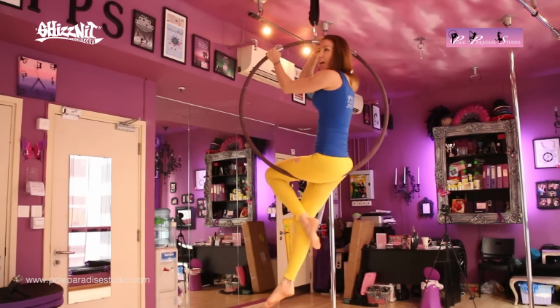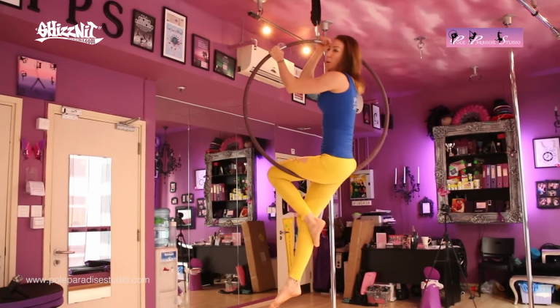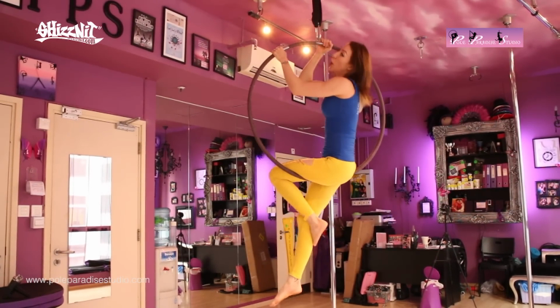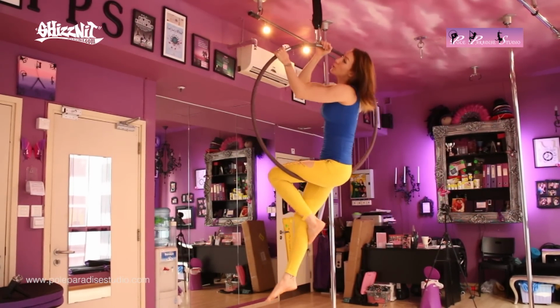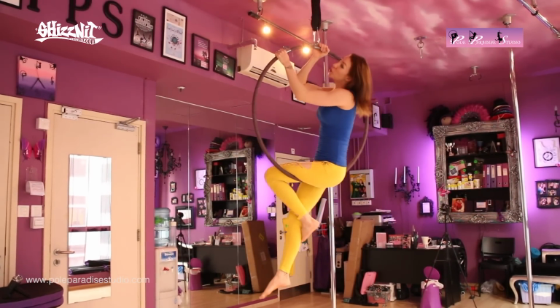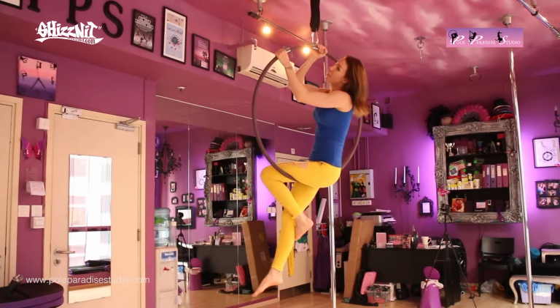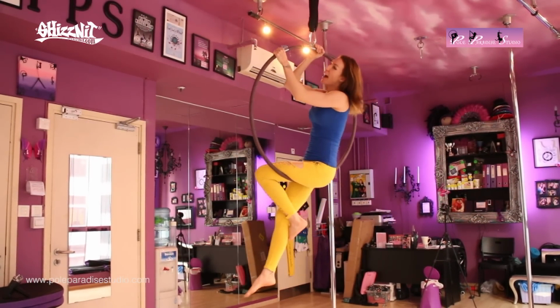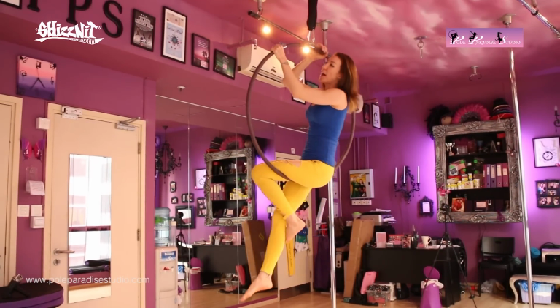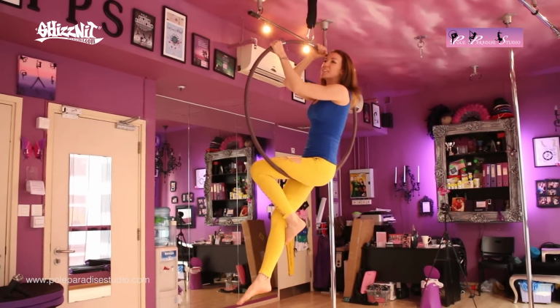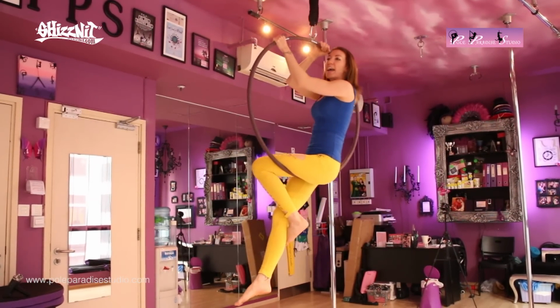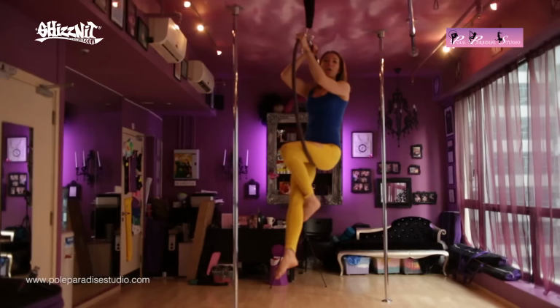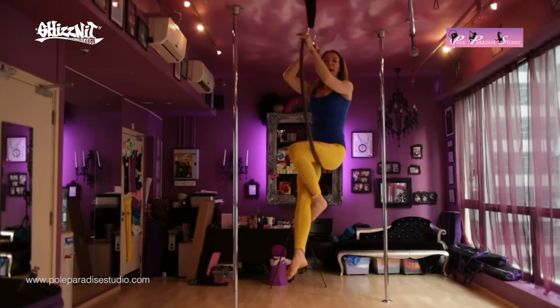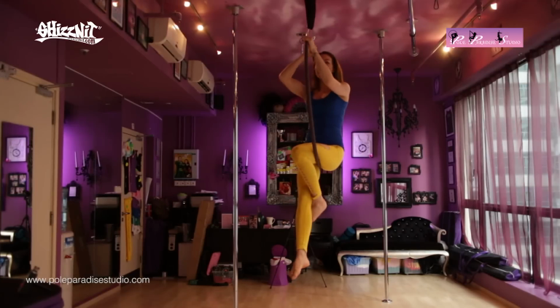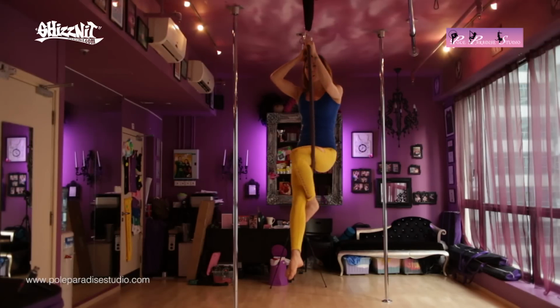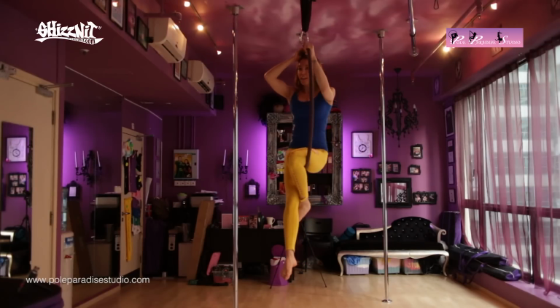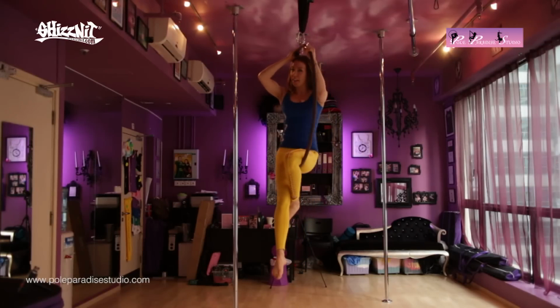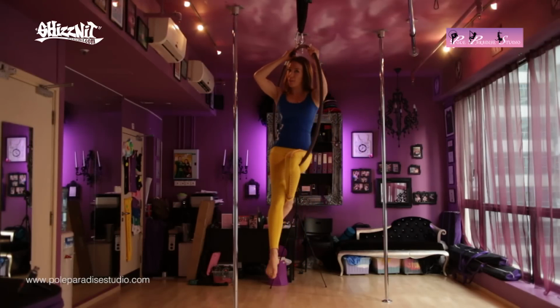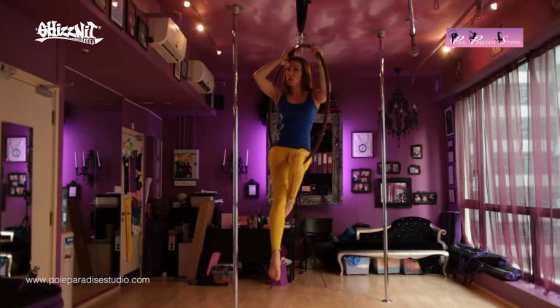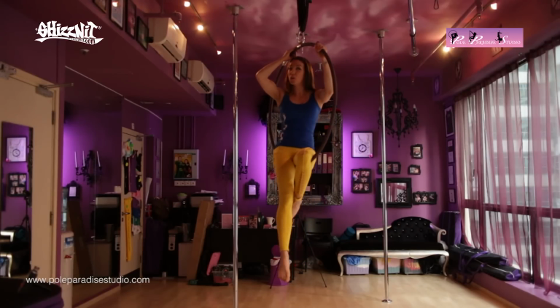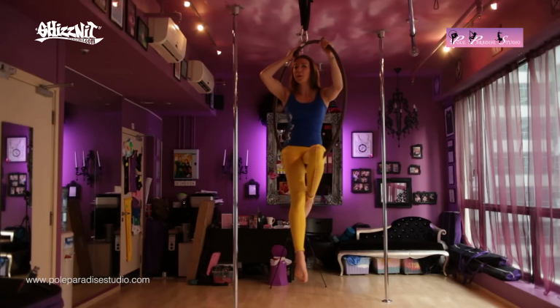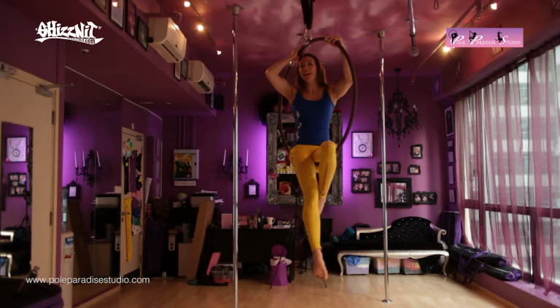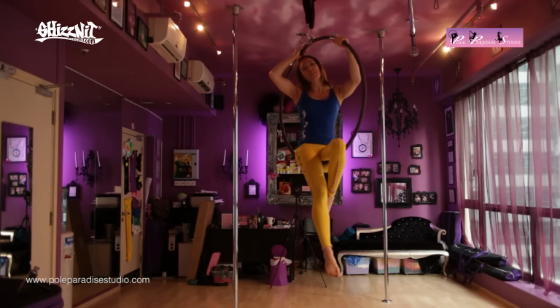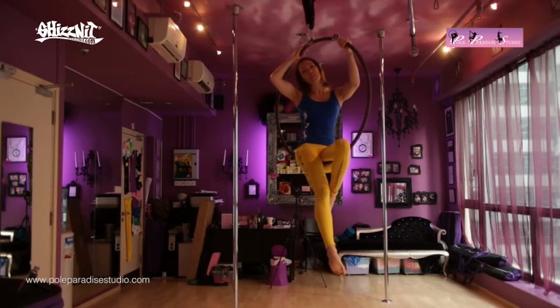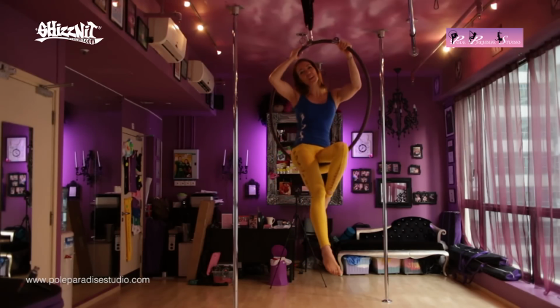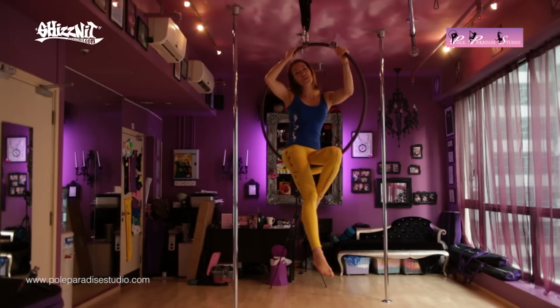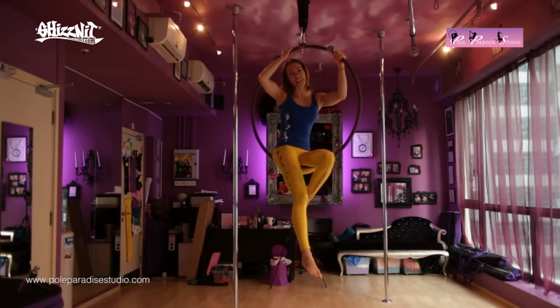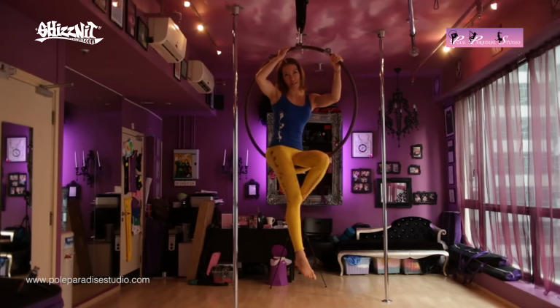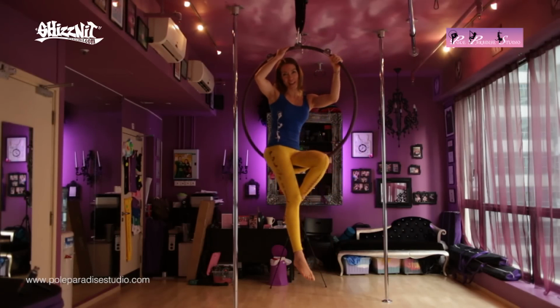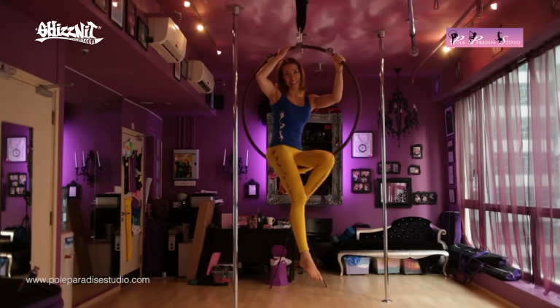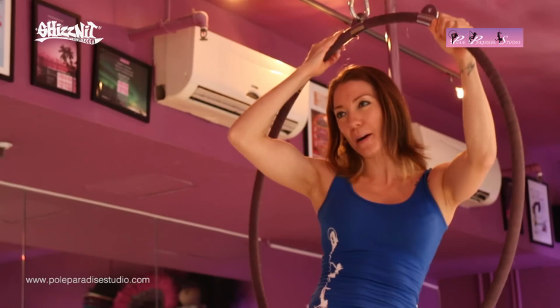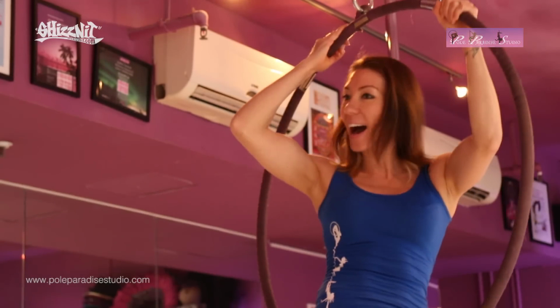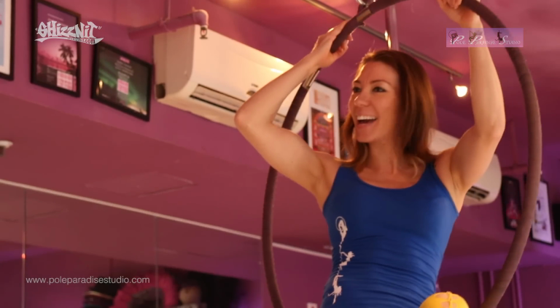So we hope you enjoyed that. That is the arabesque in aerial hoop. We'll see you next week. Bye bye.